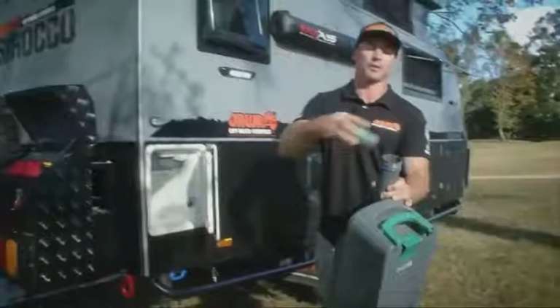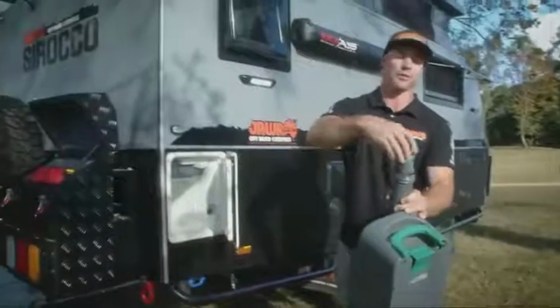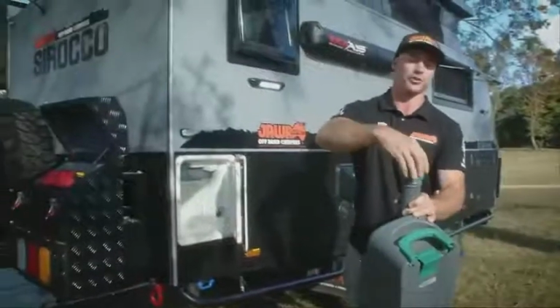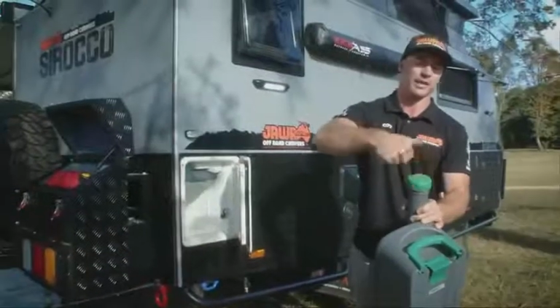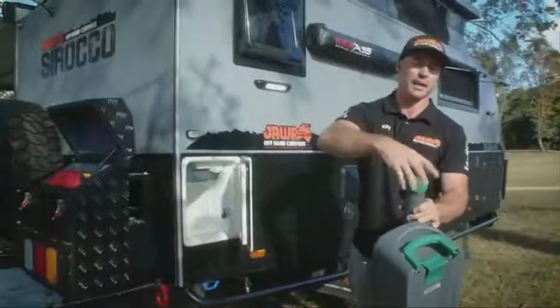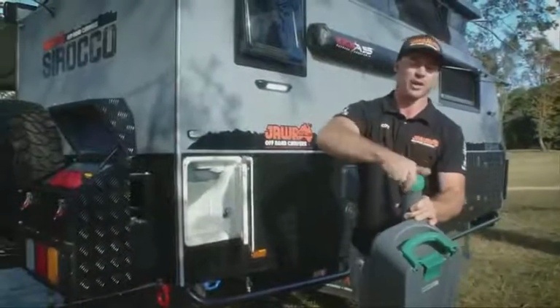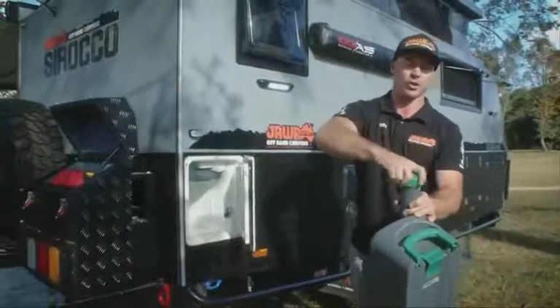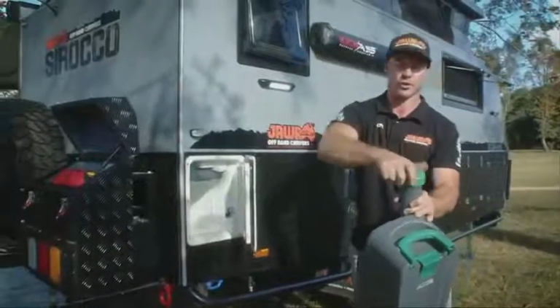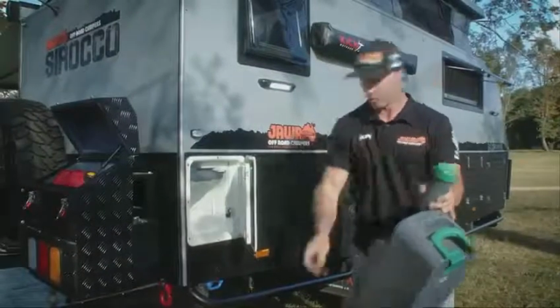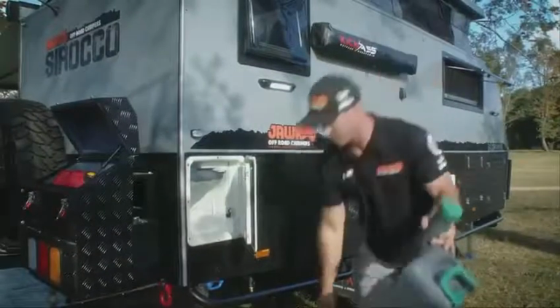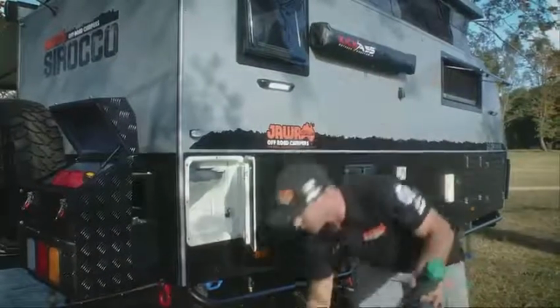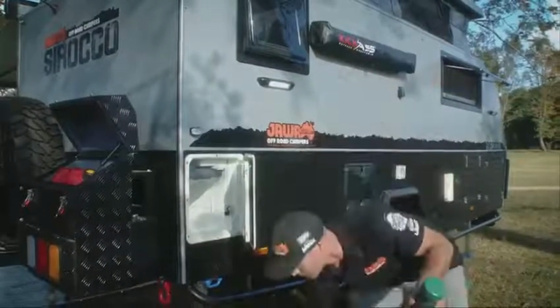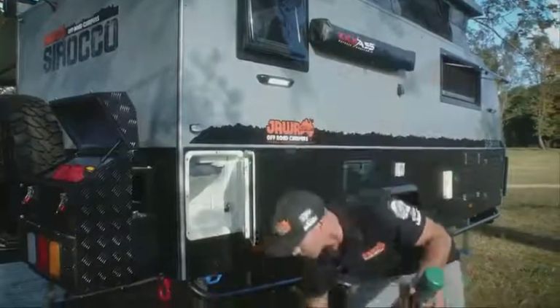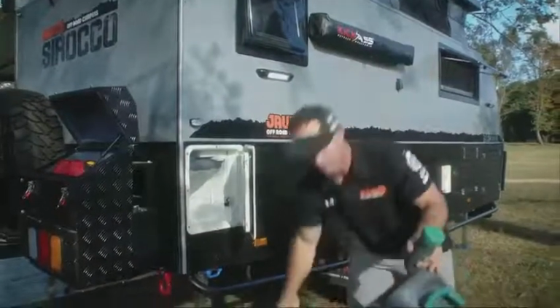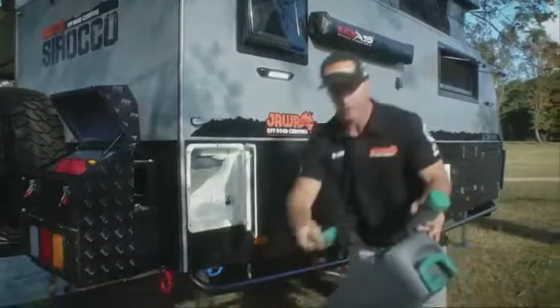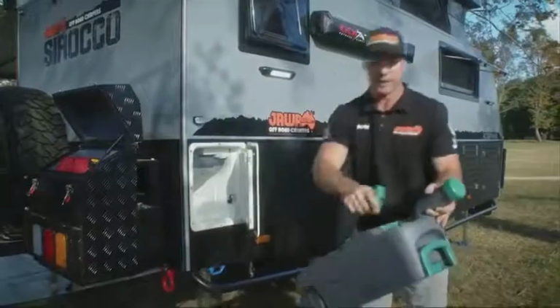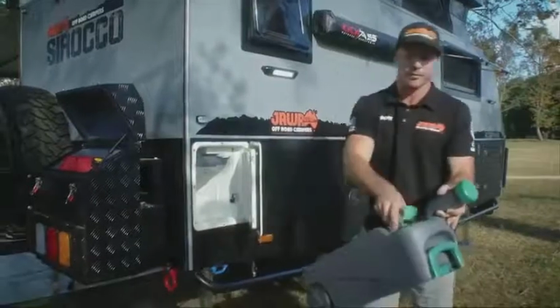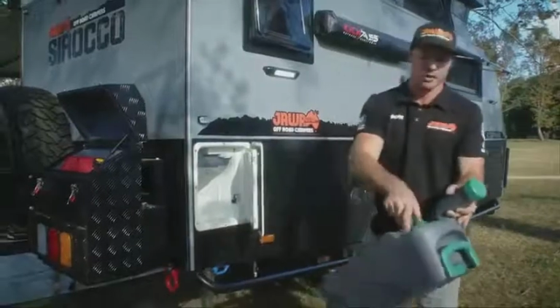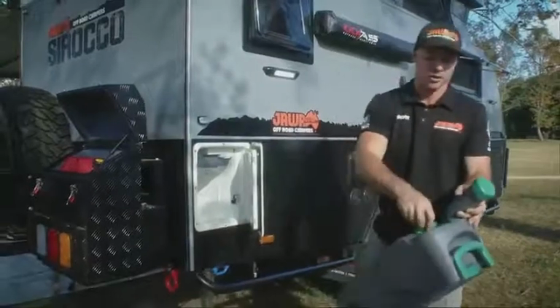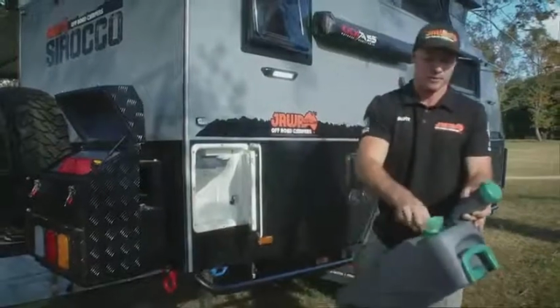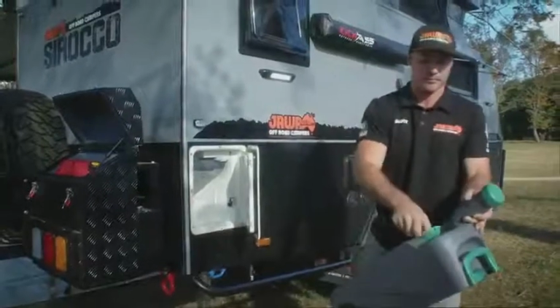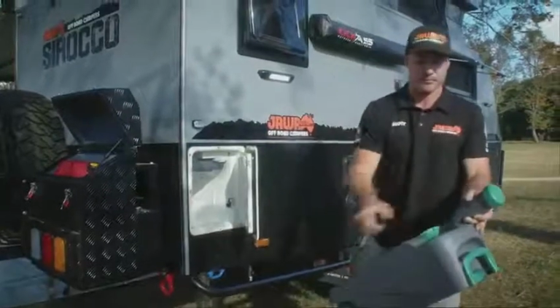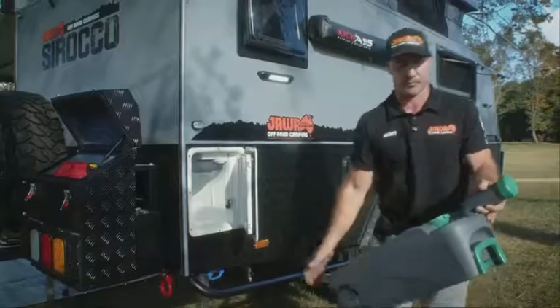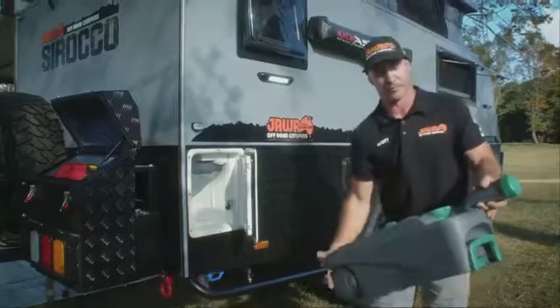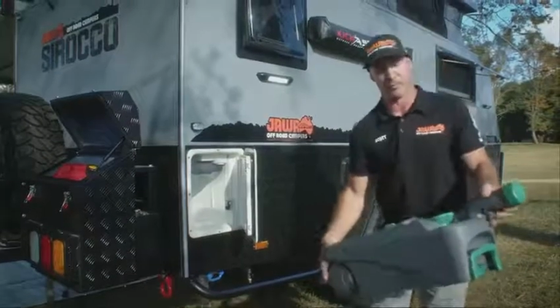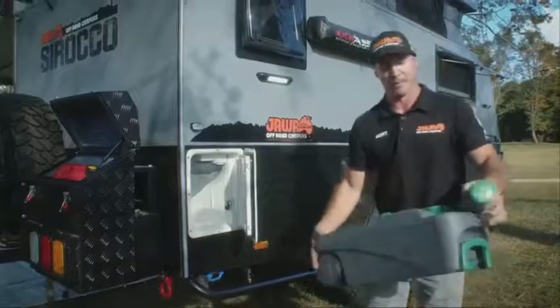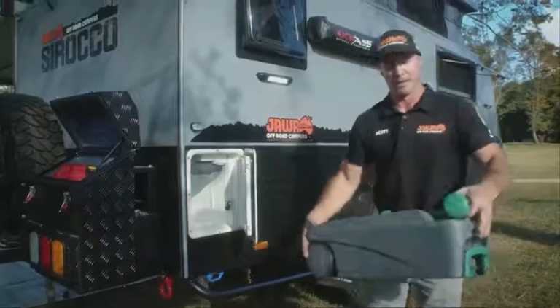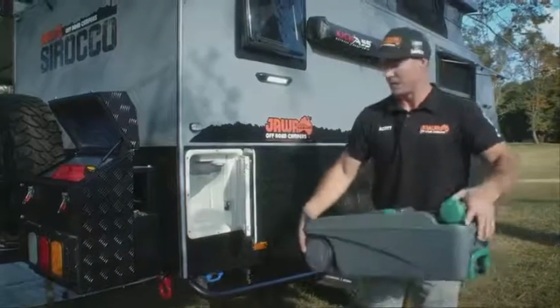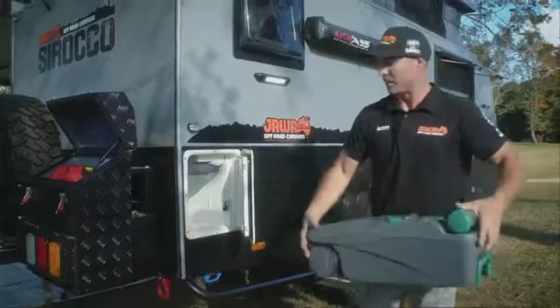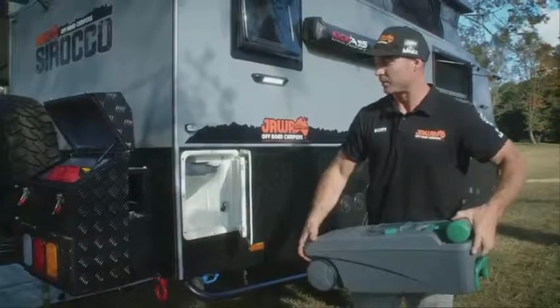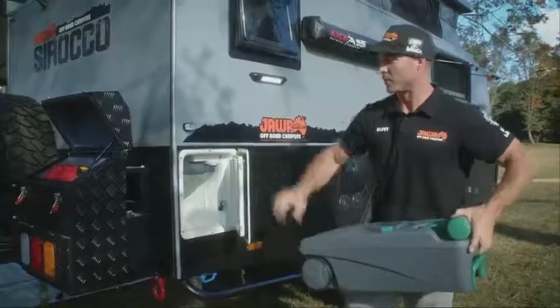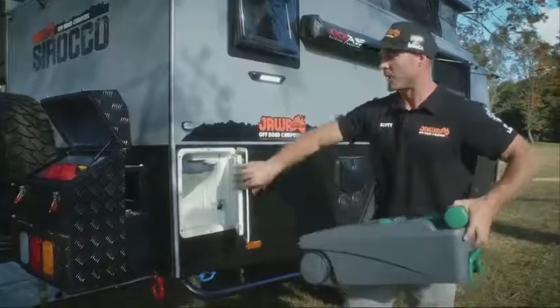Once you're done, cap back on, extension back on top, and slotting away.